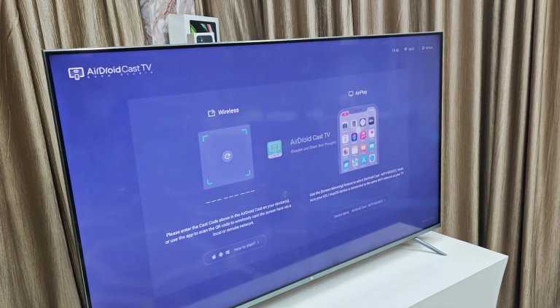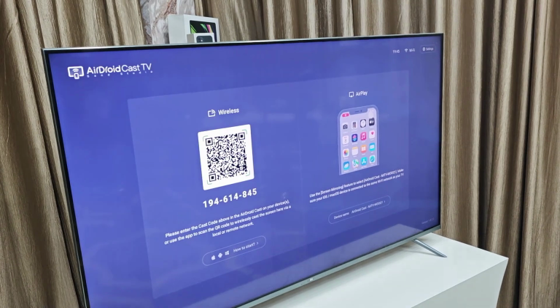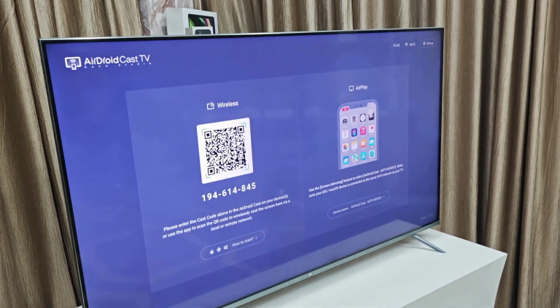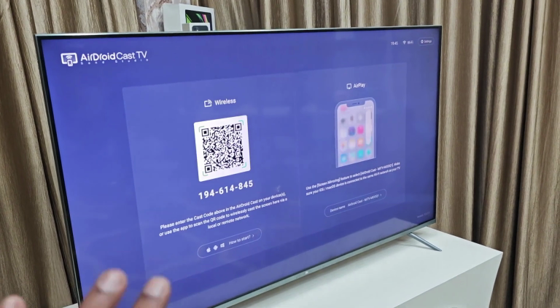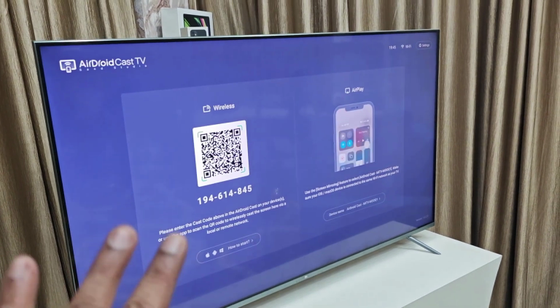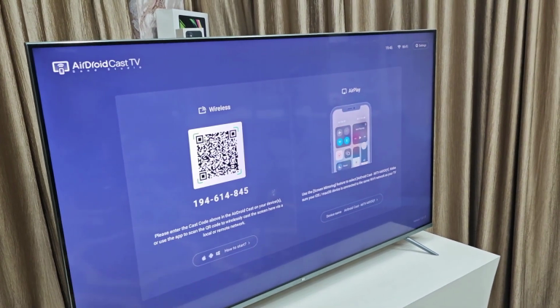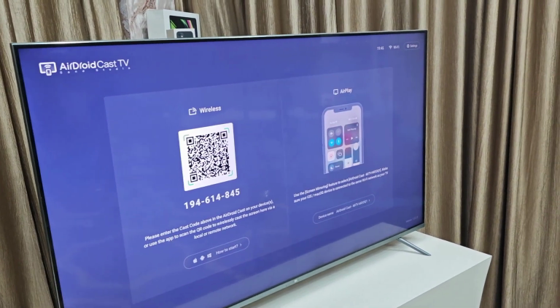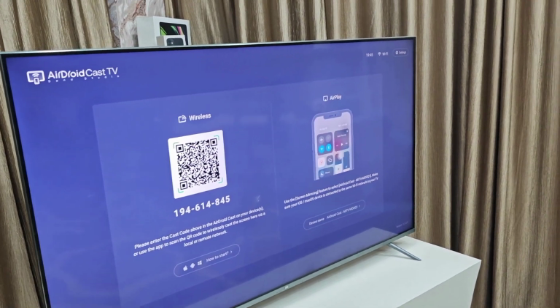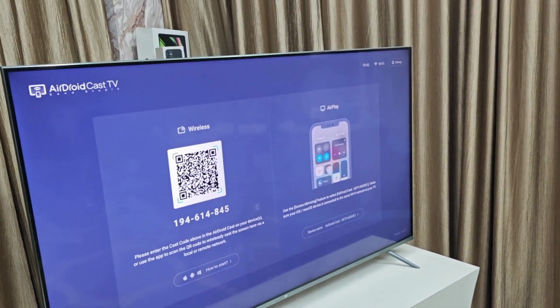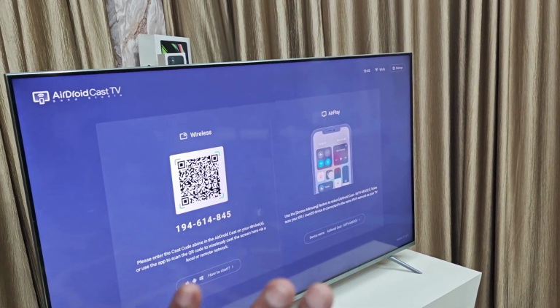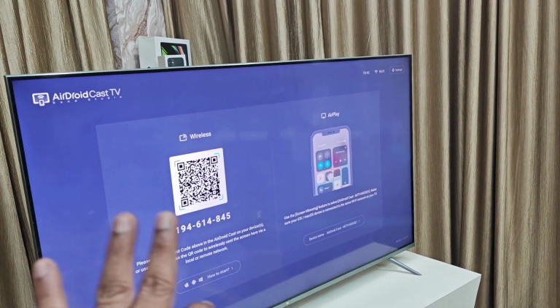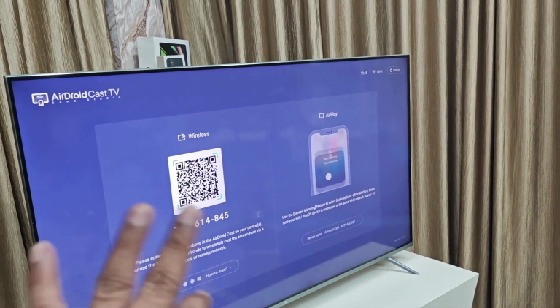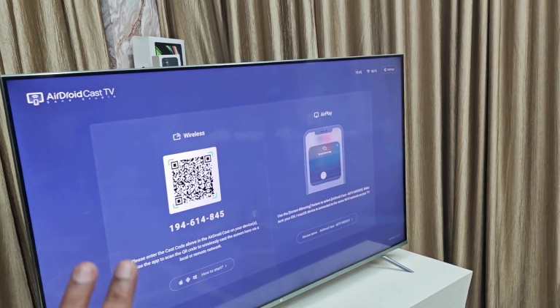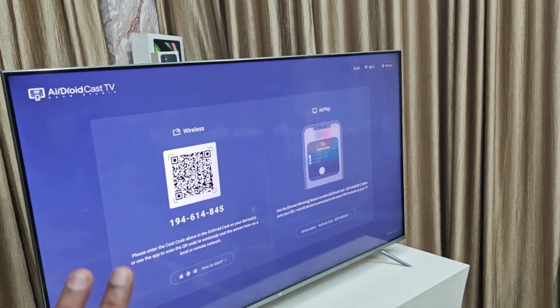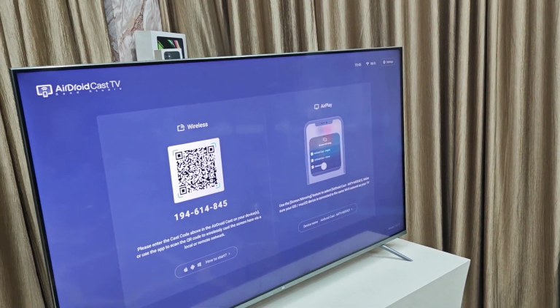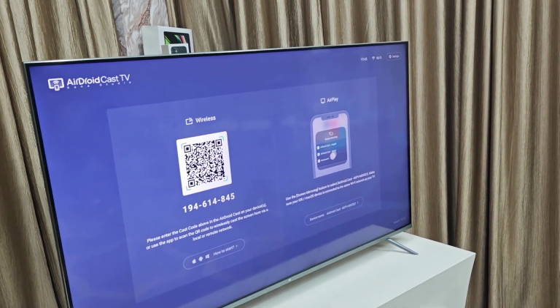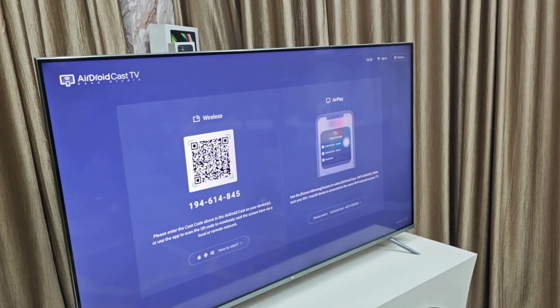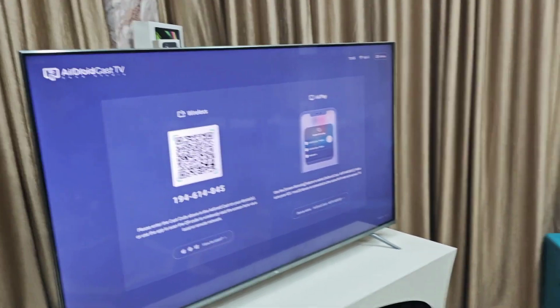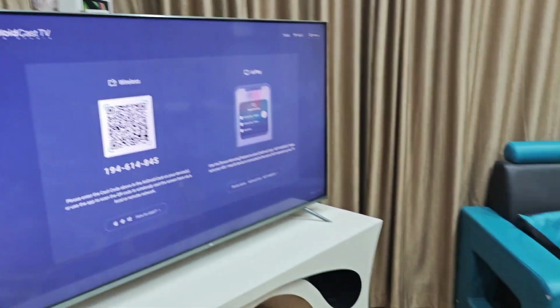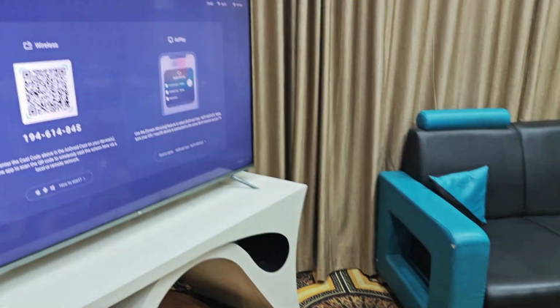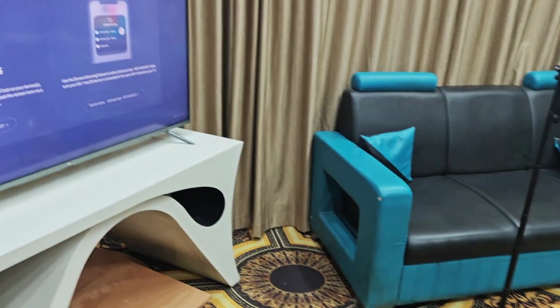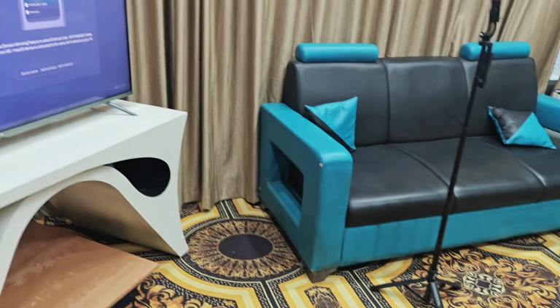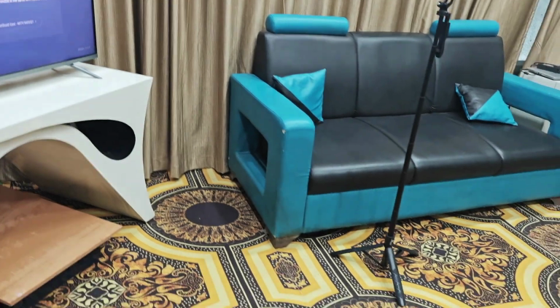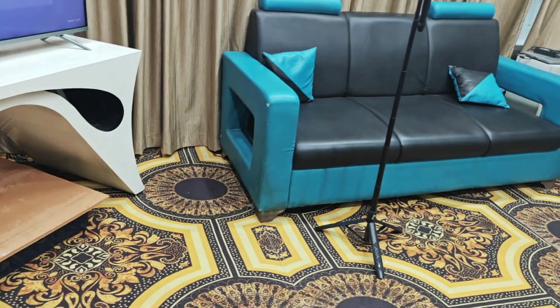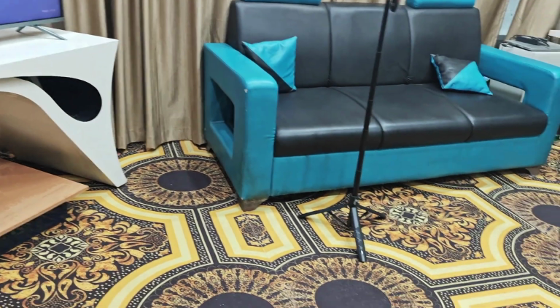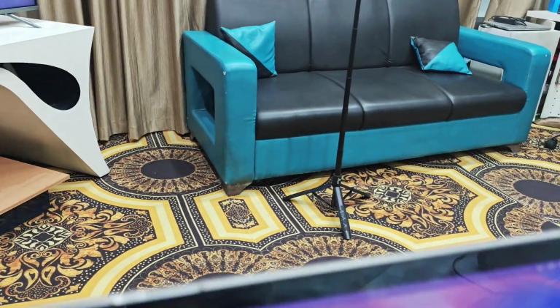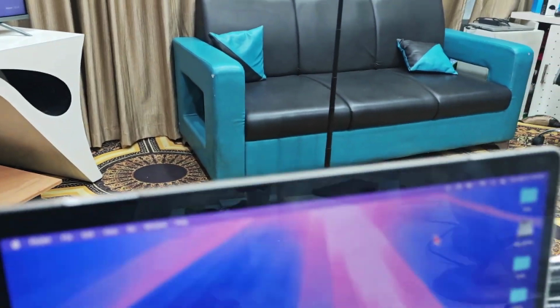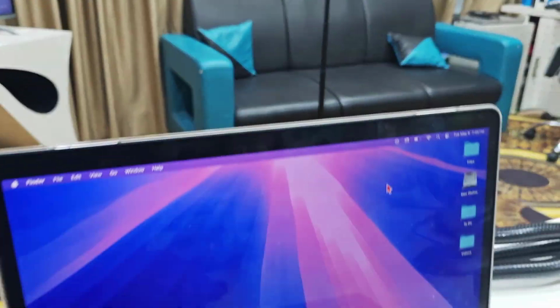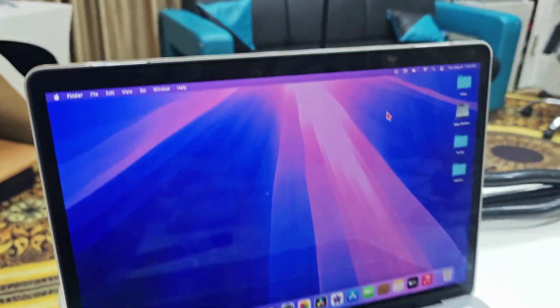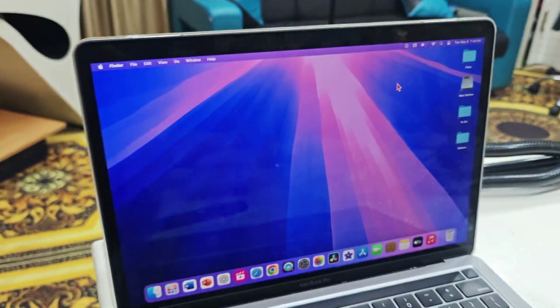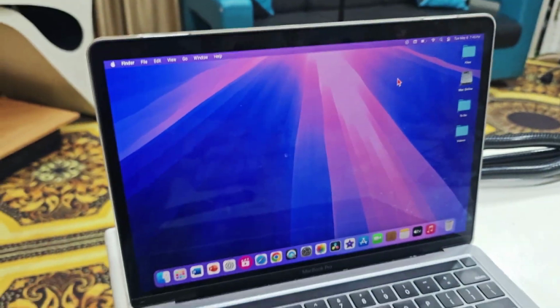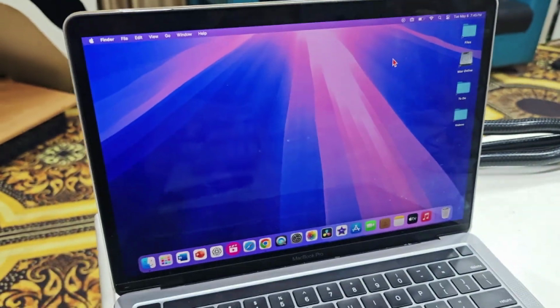After installing, open the app. The first time it will ask for some necessary permissions, so allow the permissions for this app. Now don't do anything on your TV — come to your MacBook.